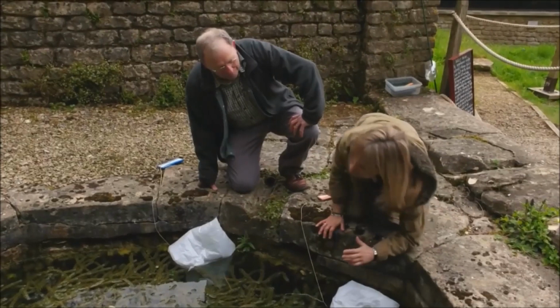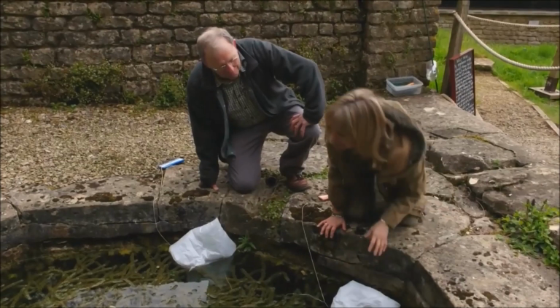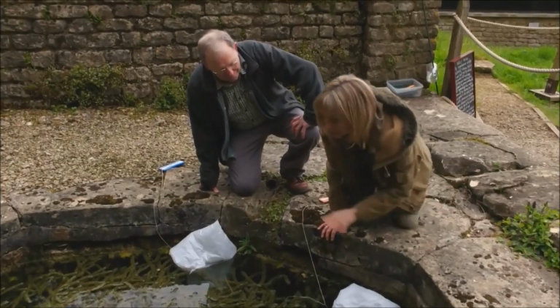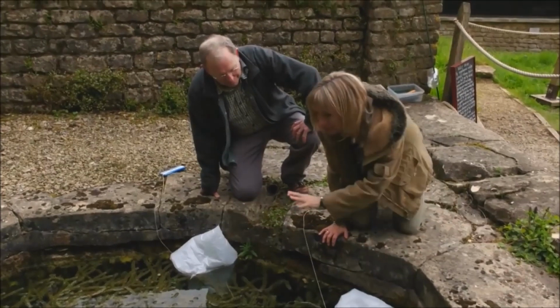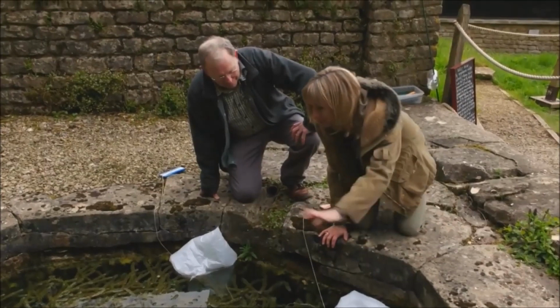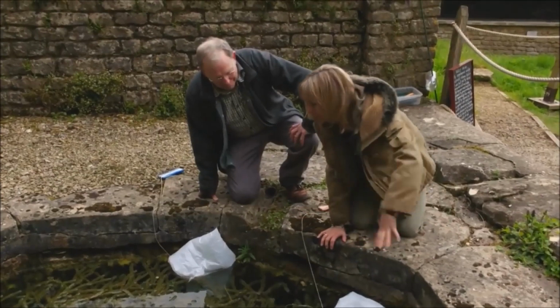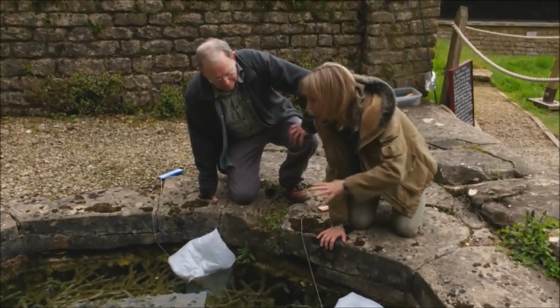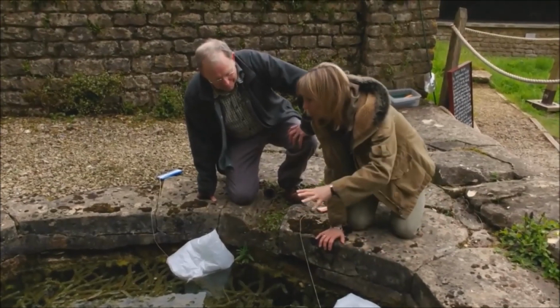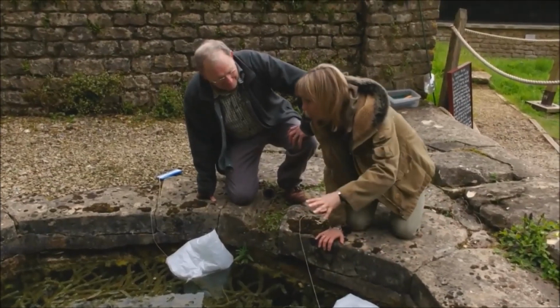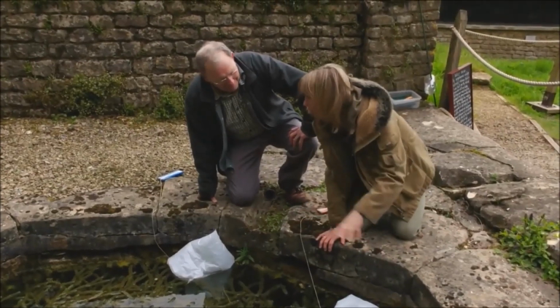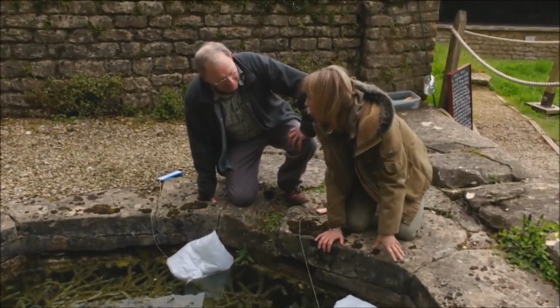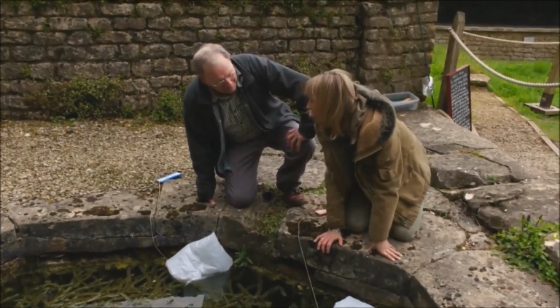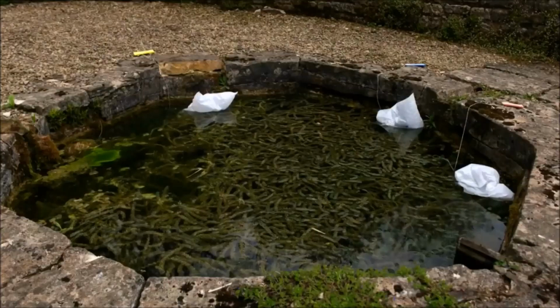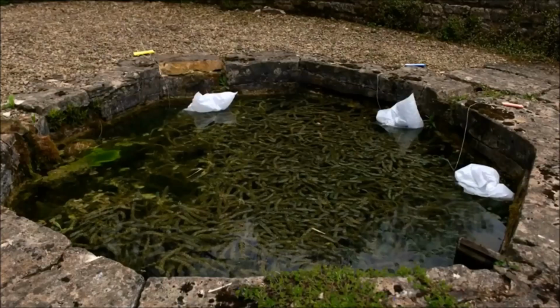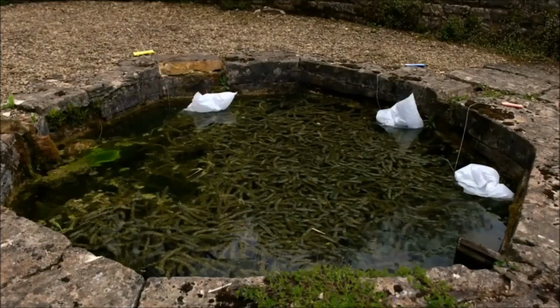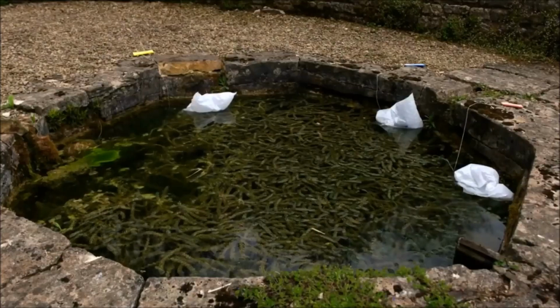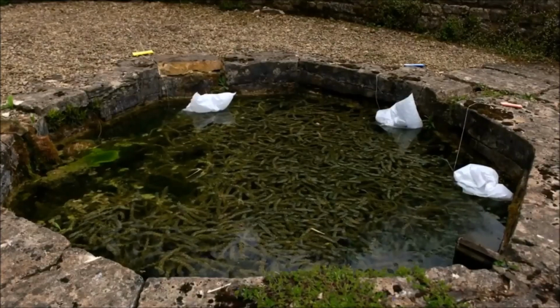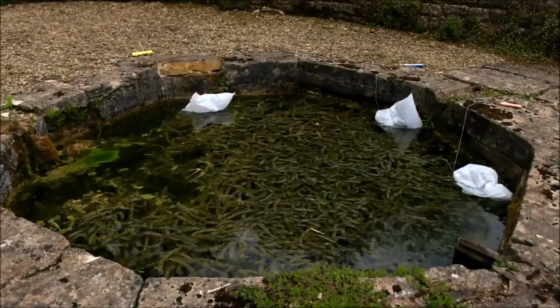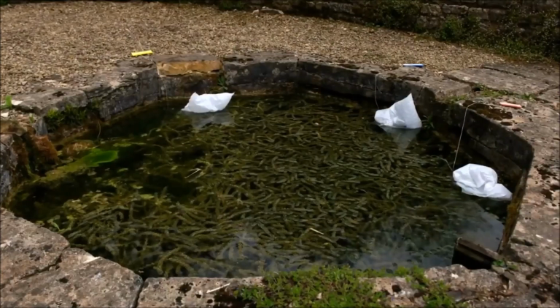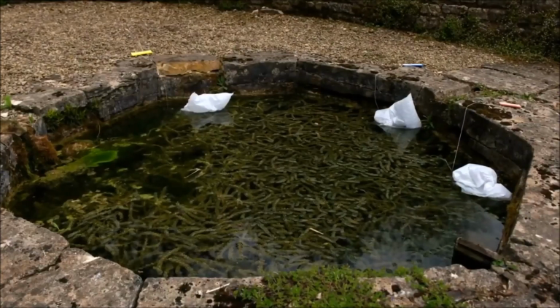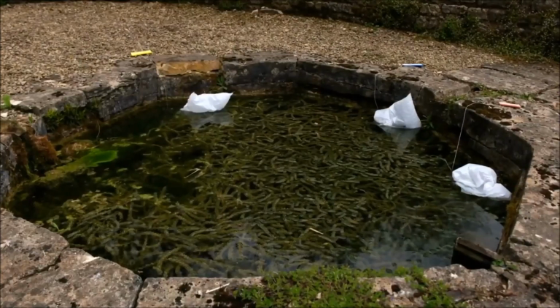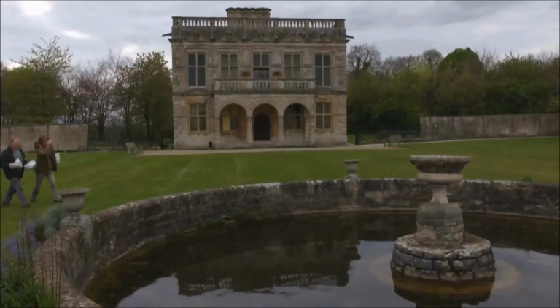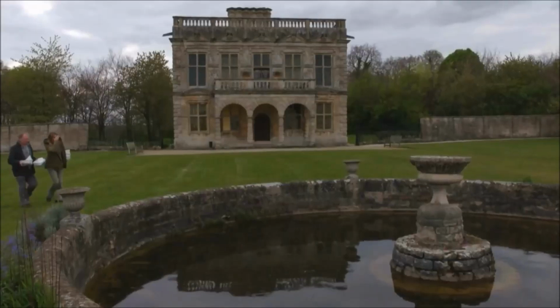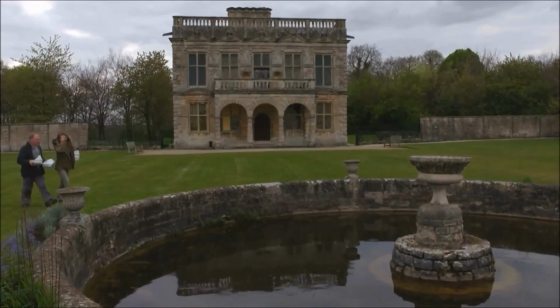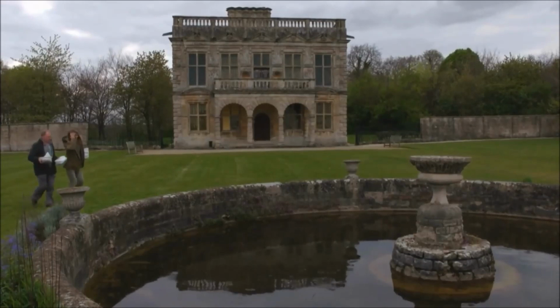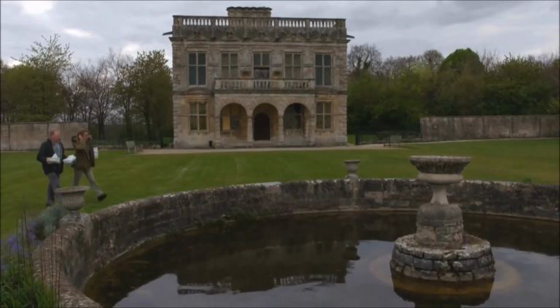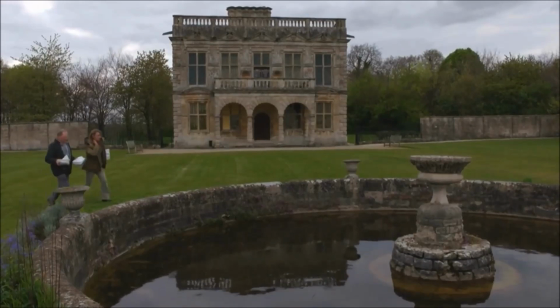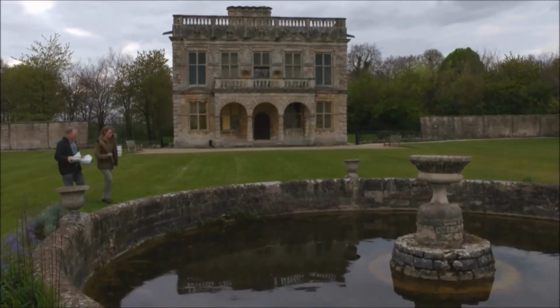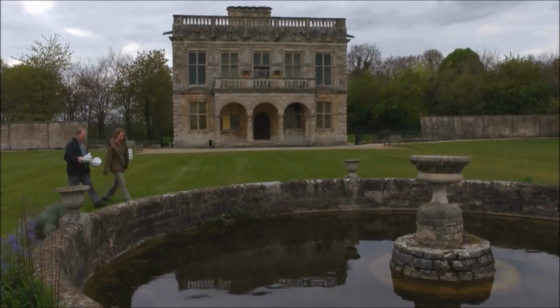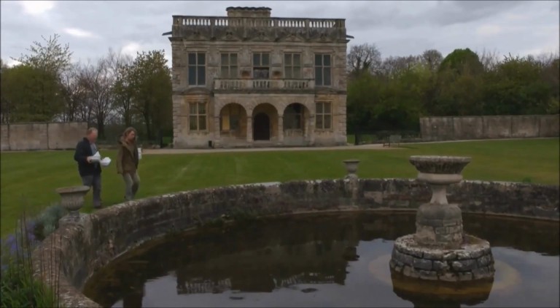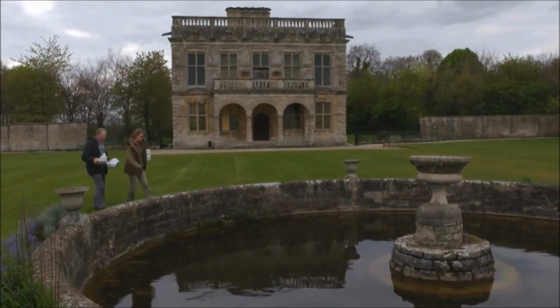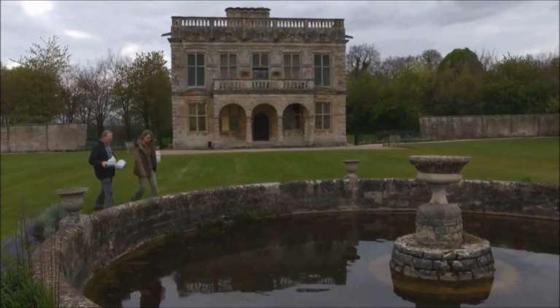So is that it for this pond, David — just three? Yes, three should do it, hopefully. Now it's off to a second pond.